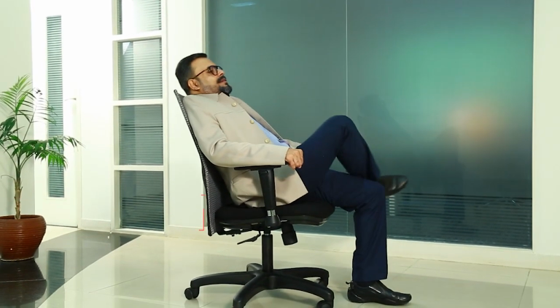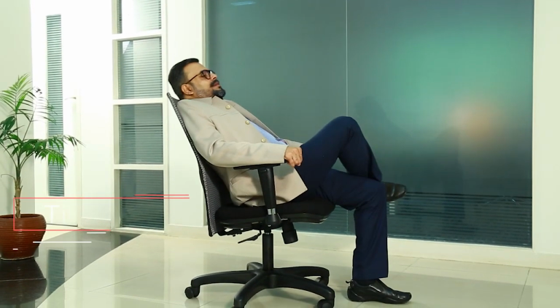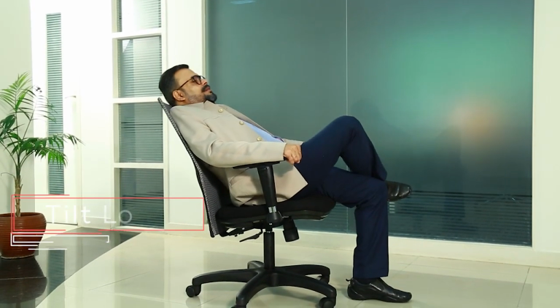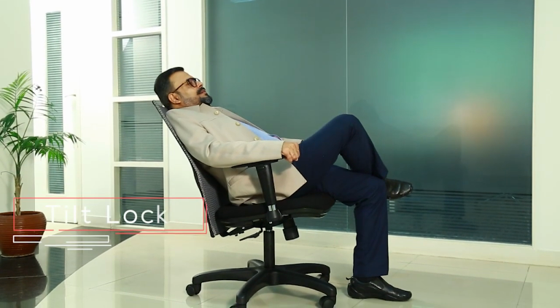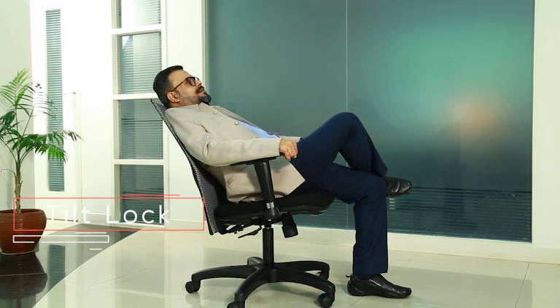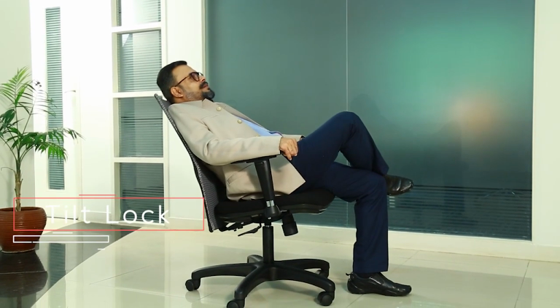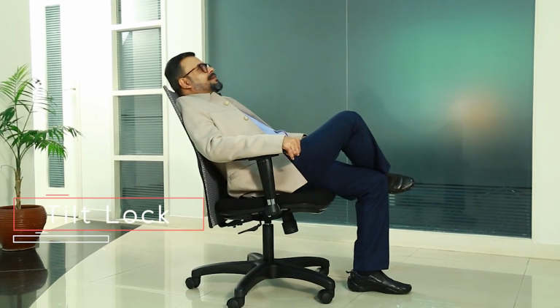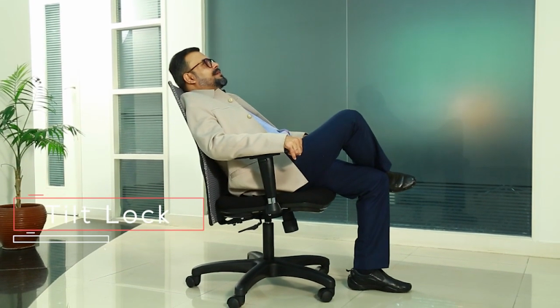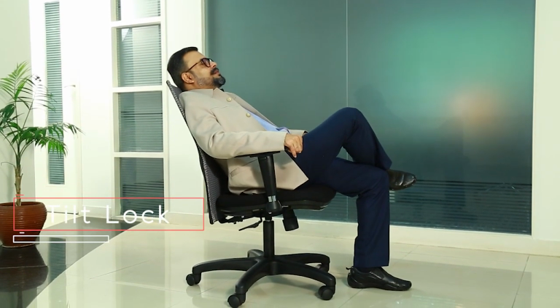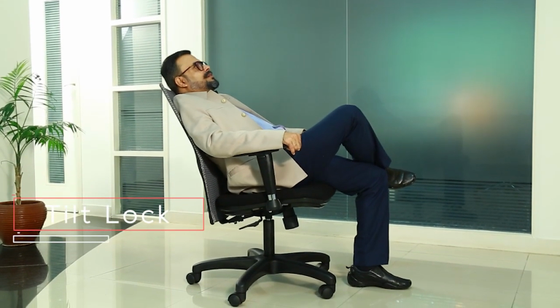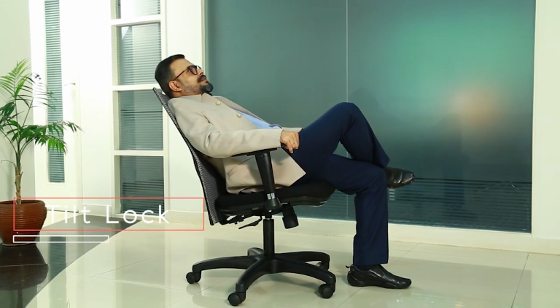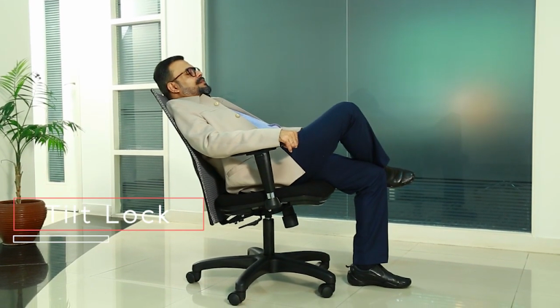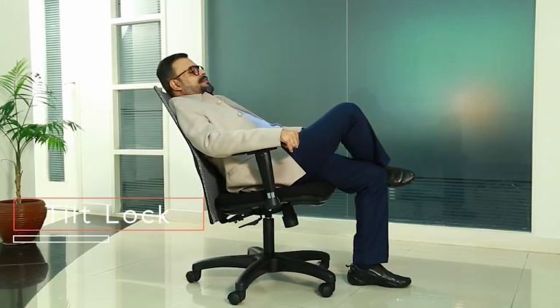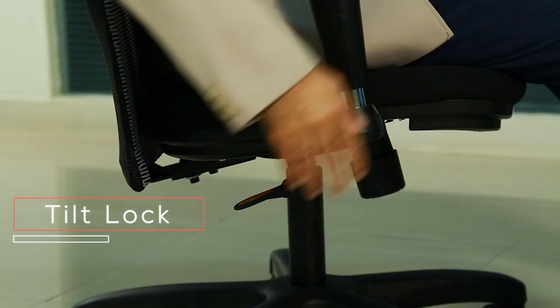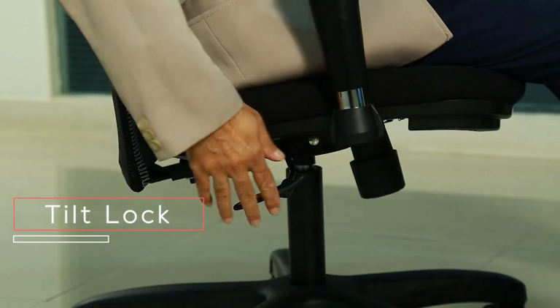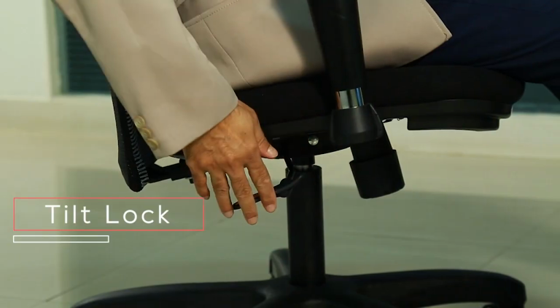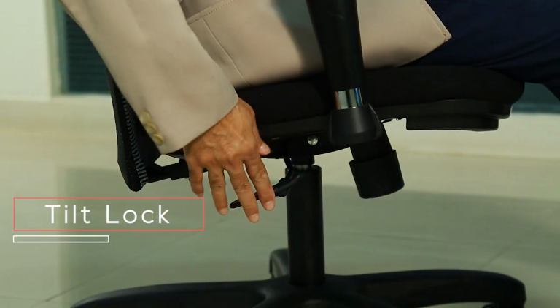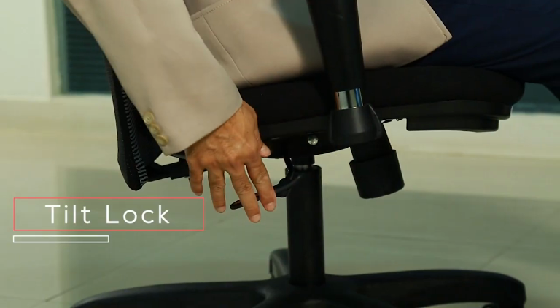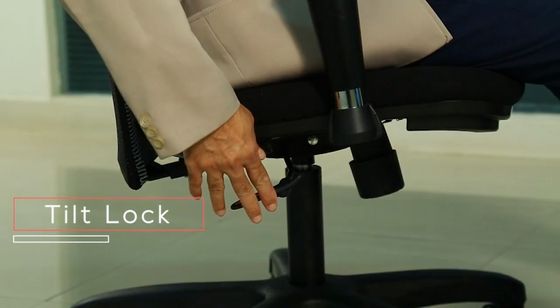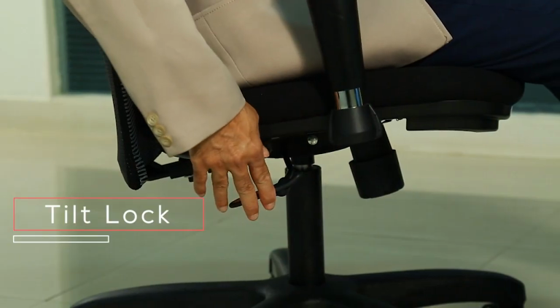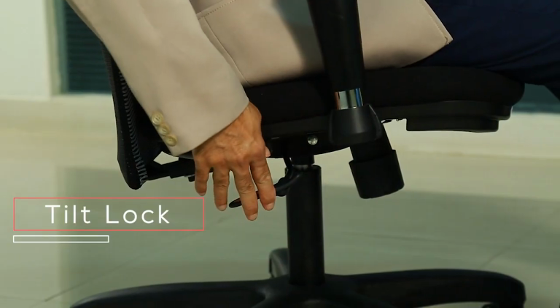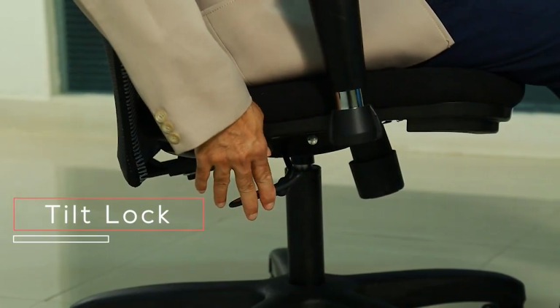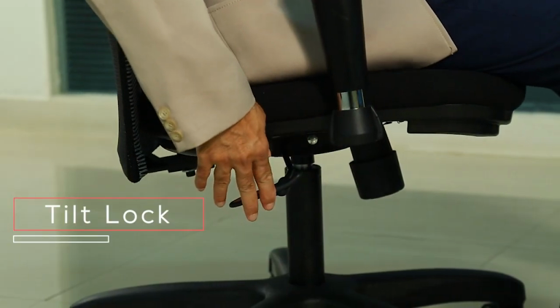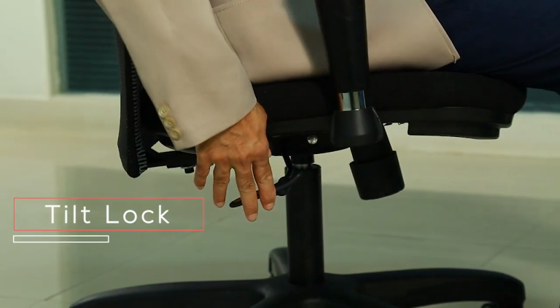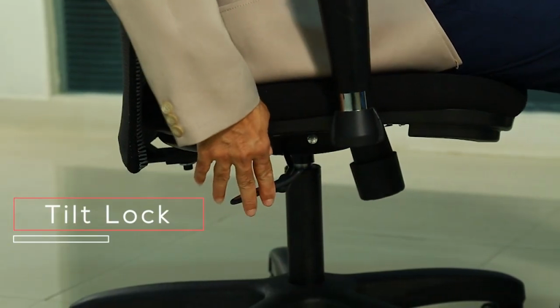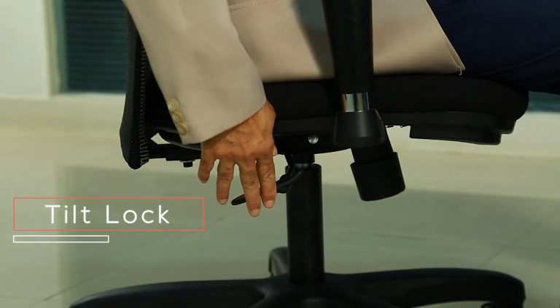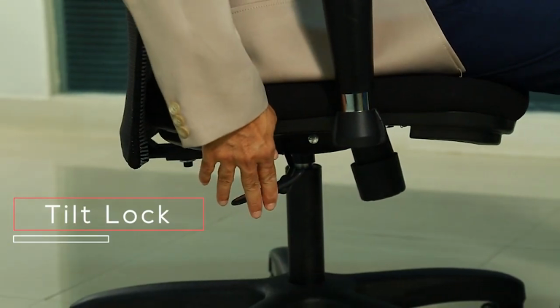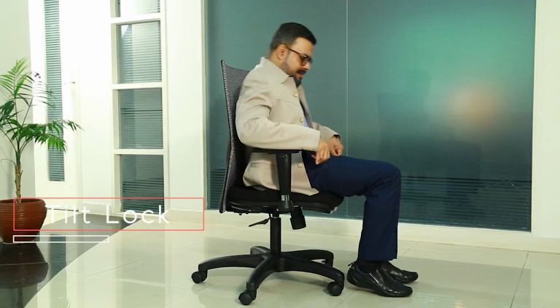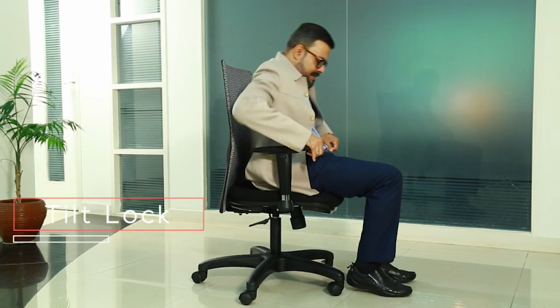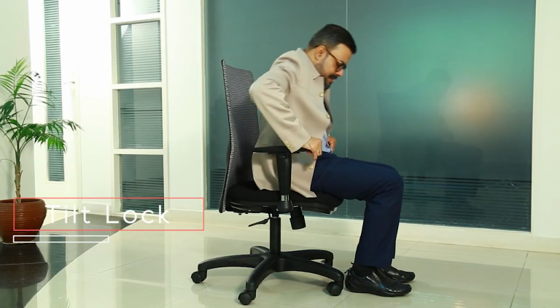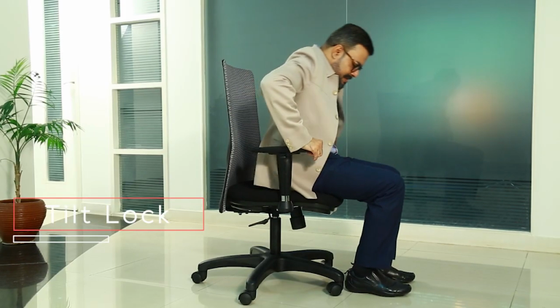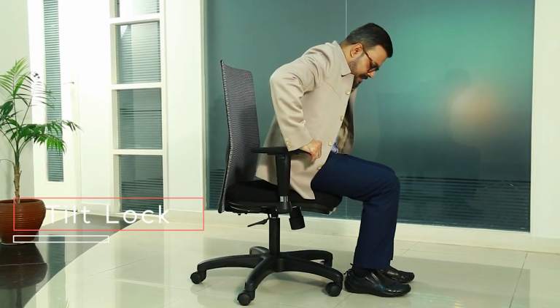The chair back reclines and you can use the tilt lock so that the chair back stays with you throughout your range of motion.